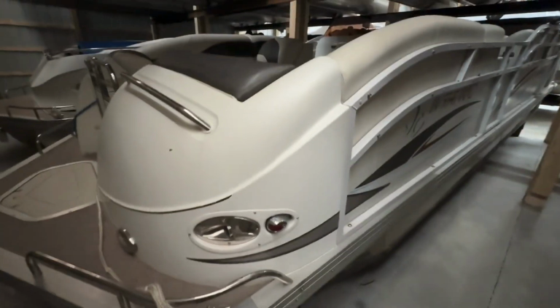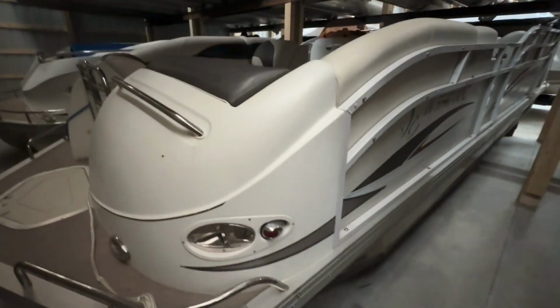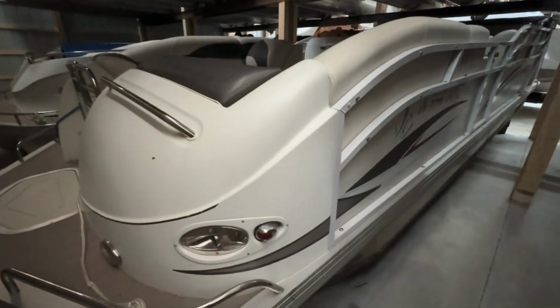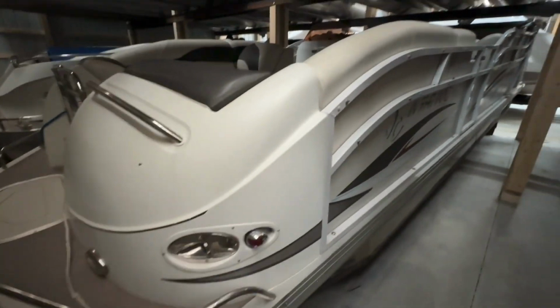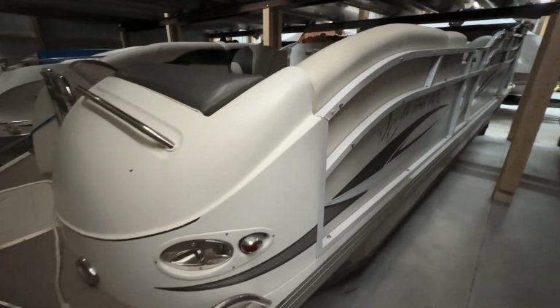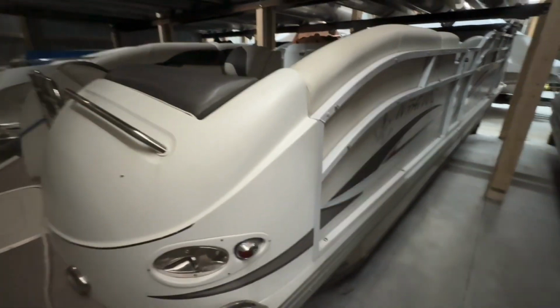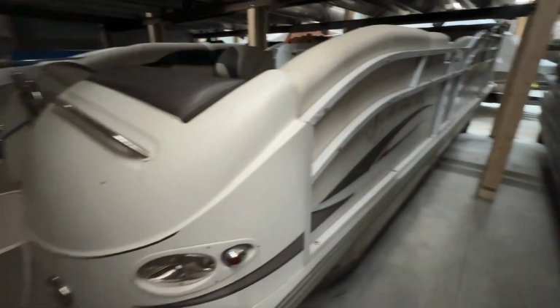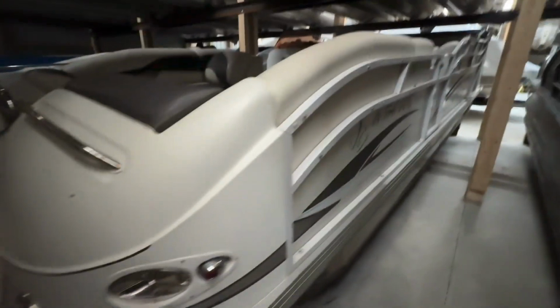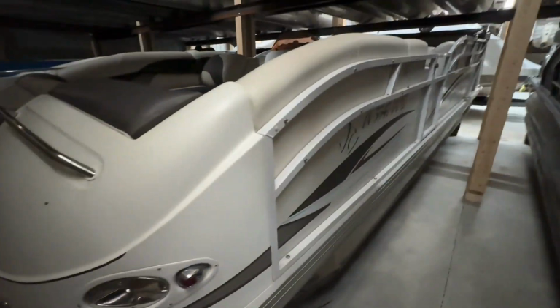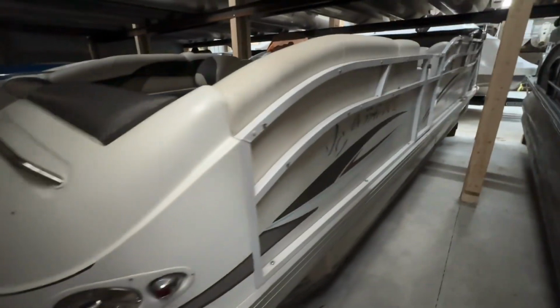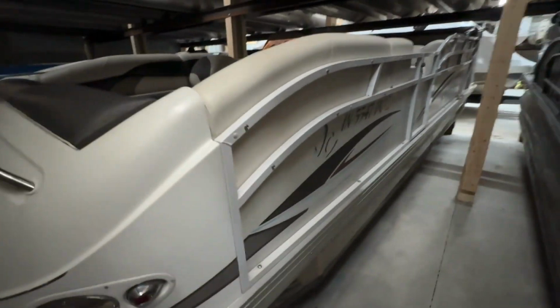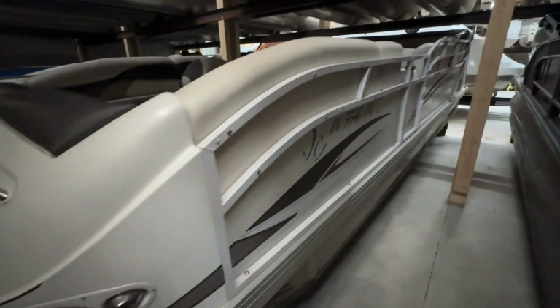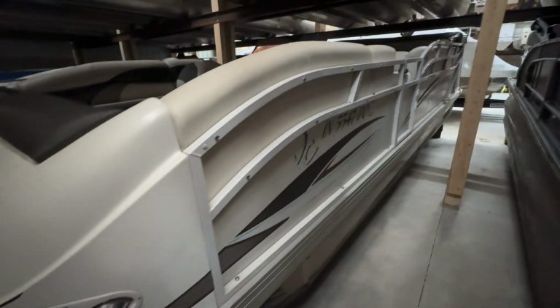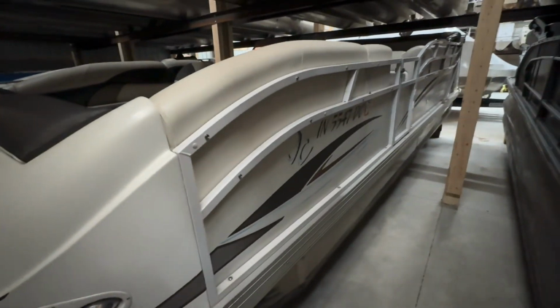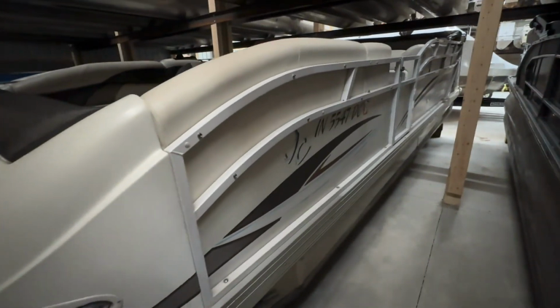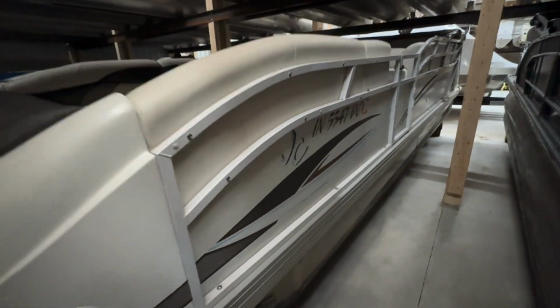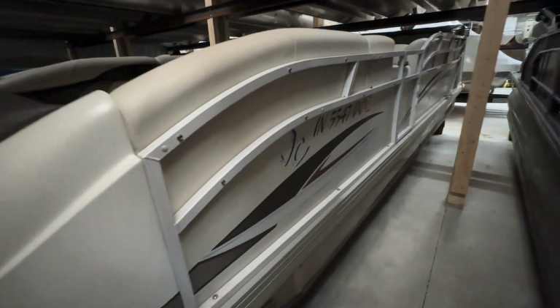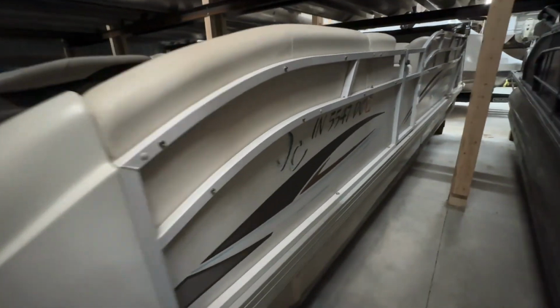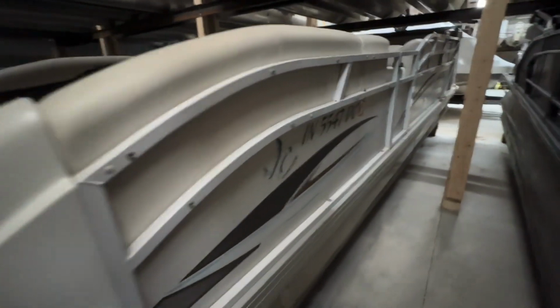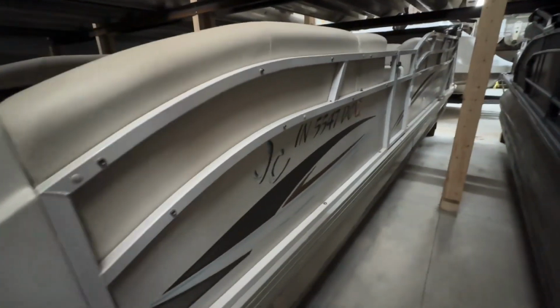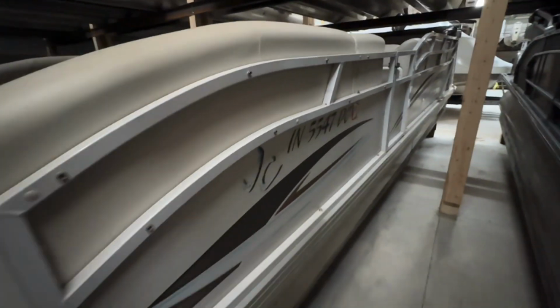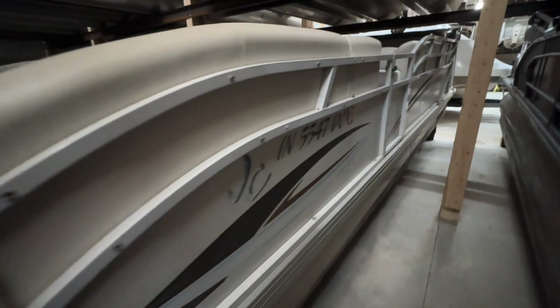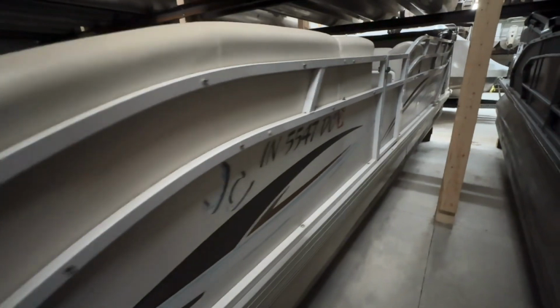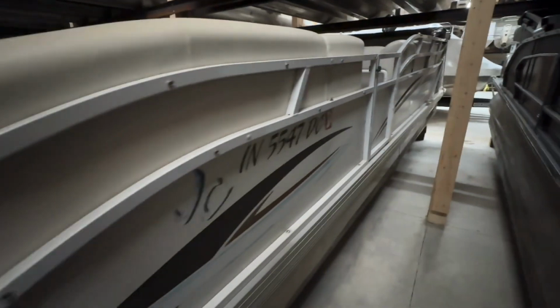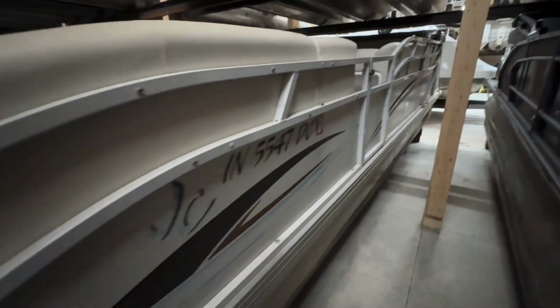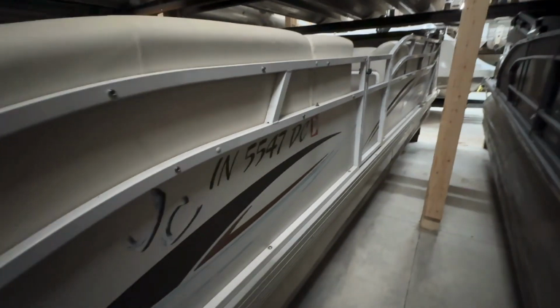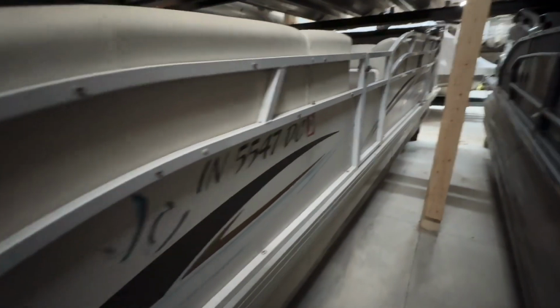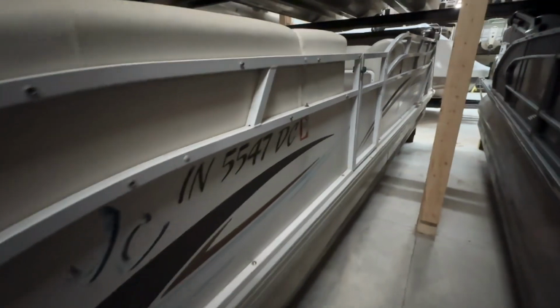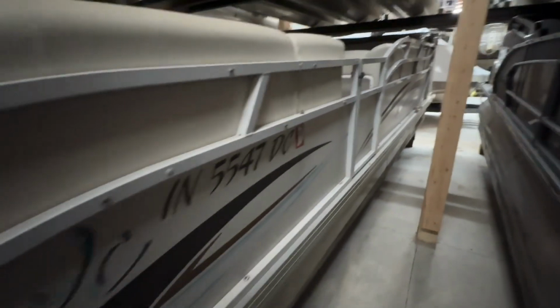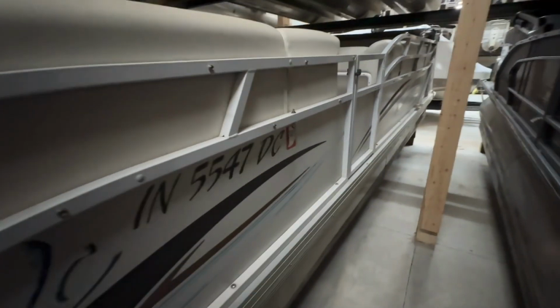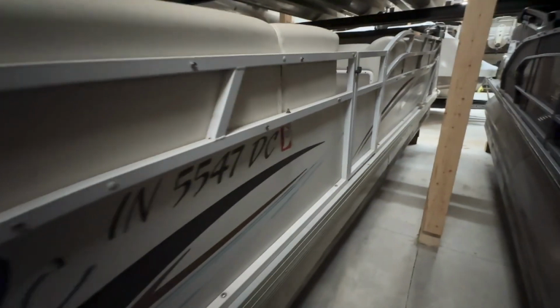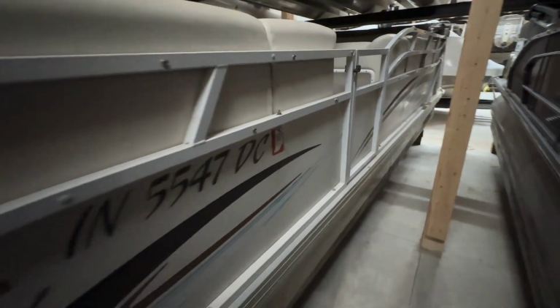The upholstery has got a little bit of wear and tear on it, but generally it's a solid boat overall and runs well.